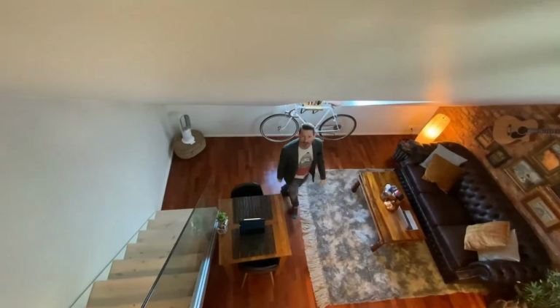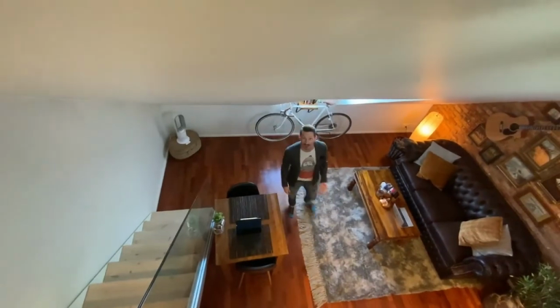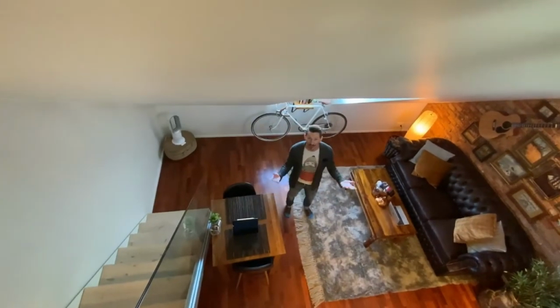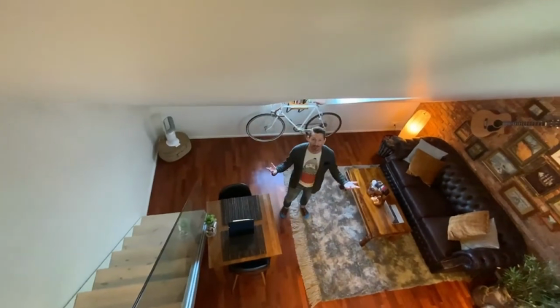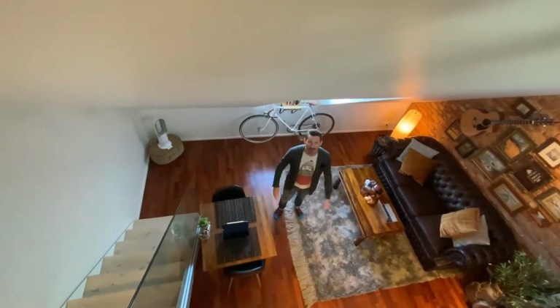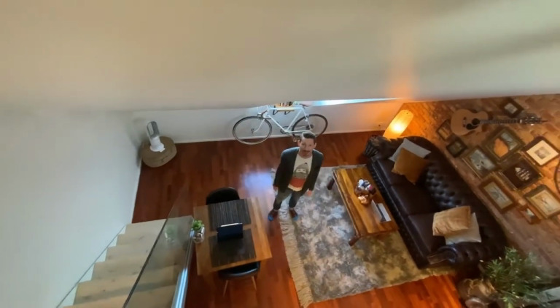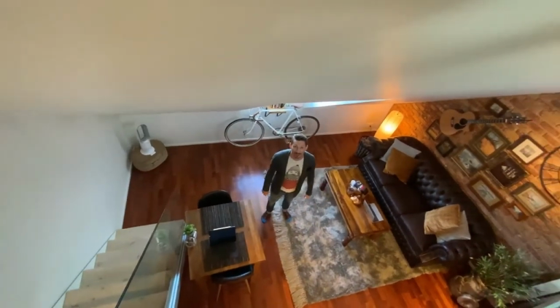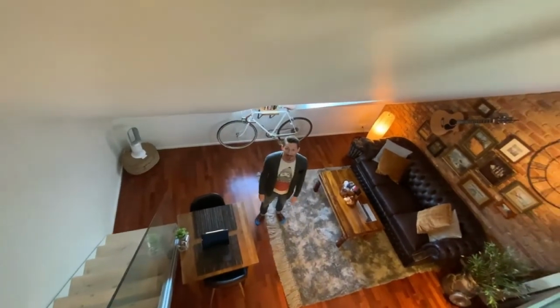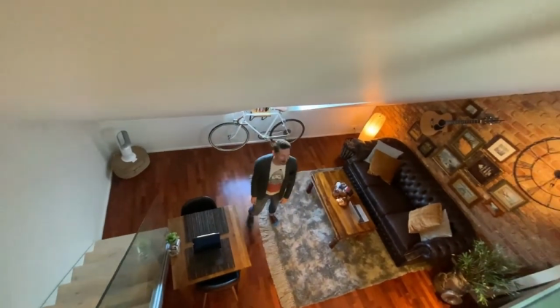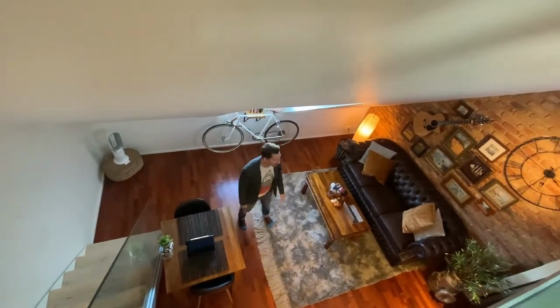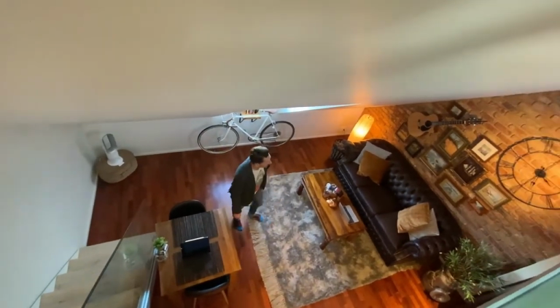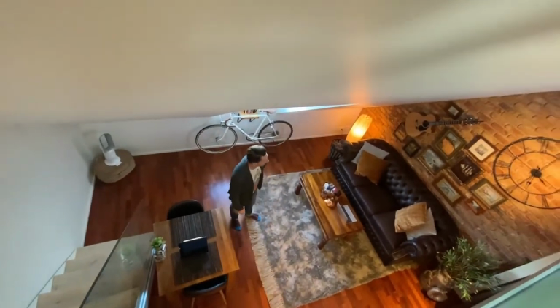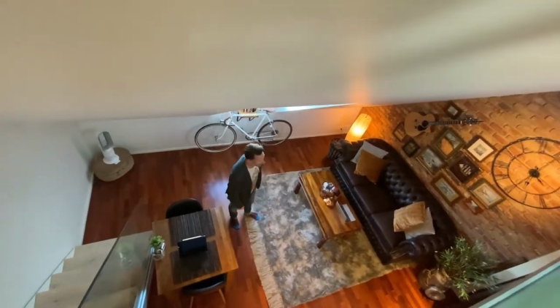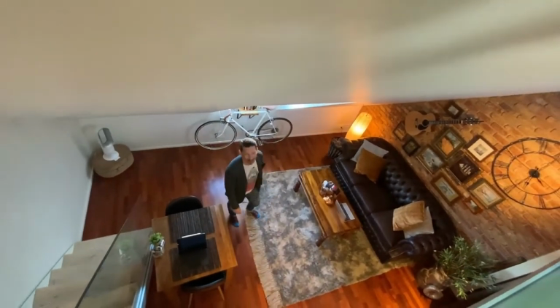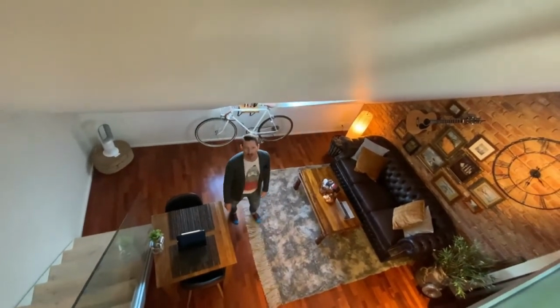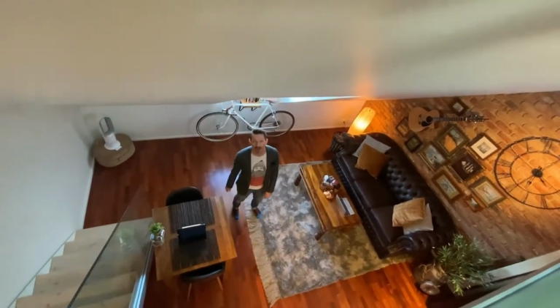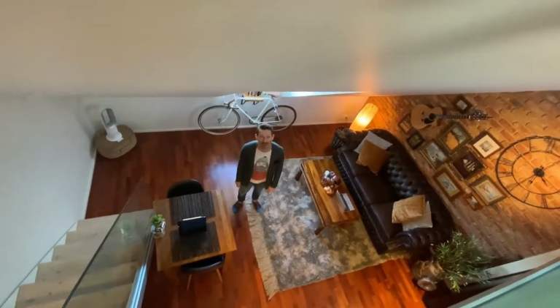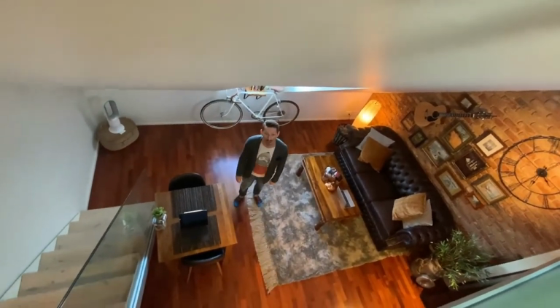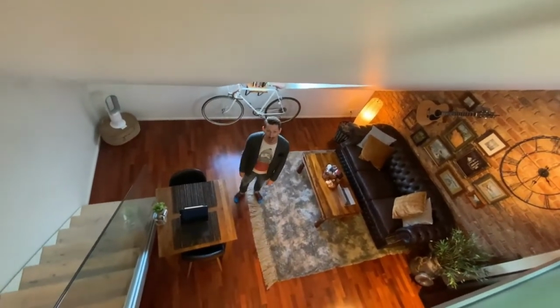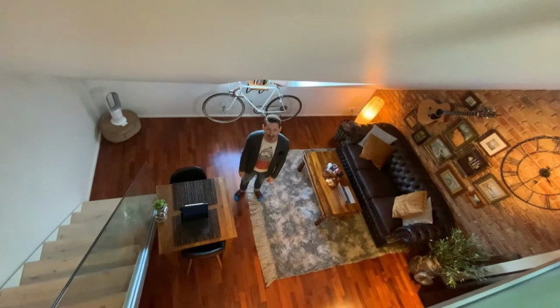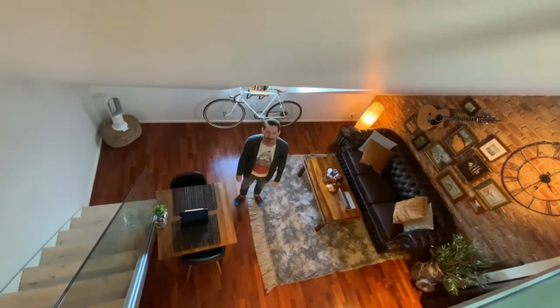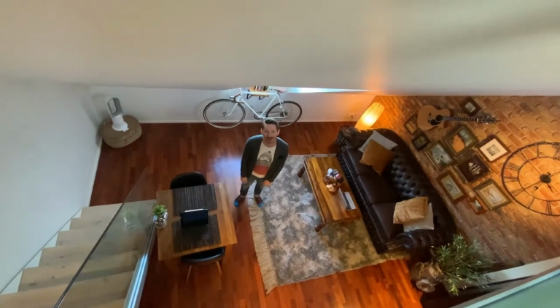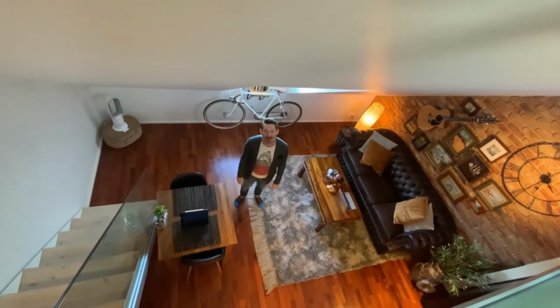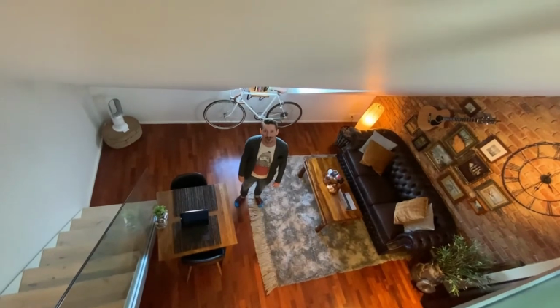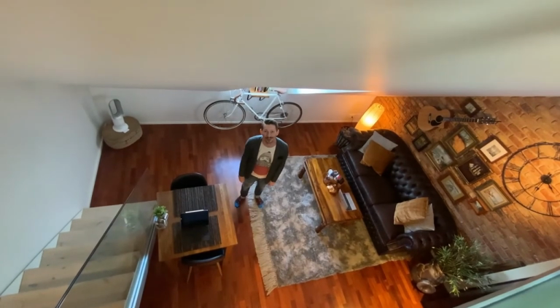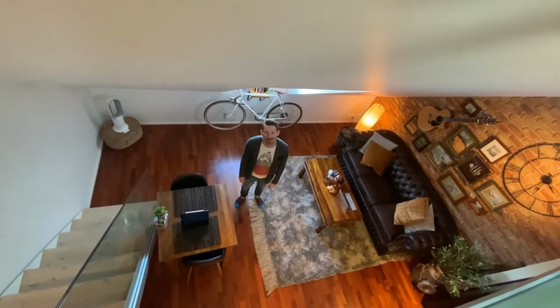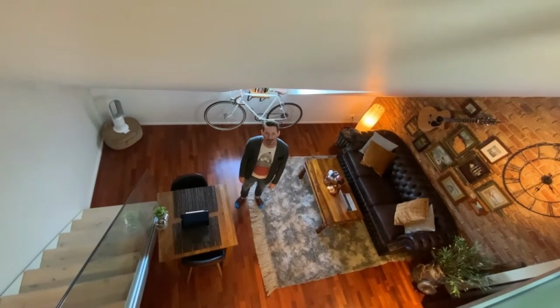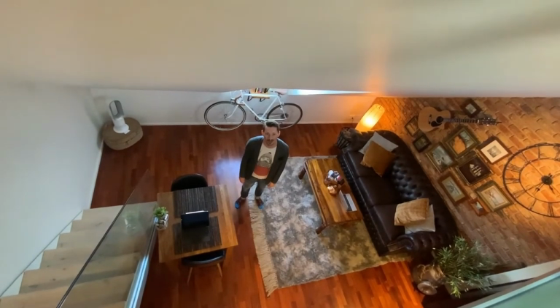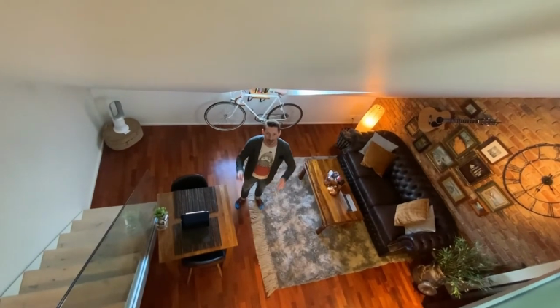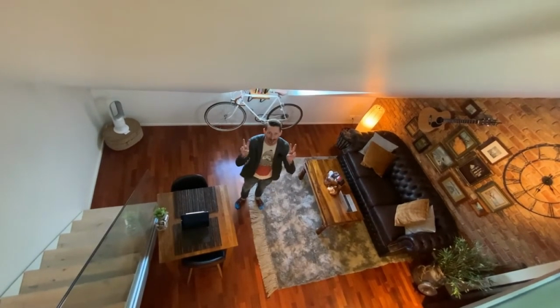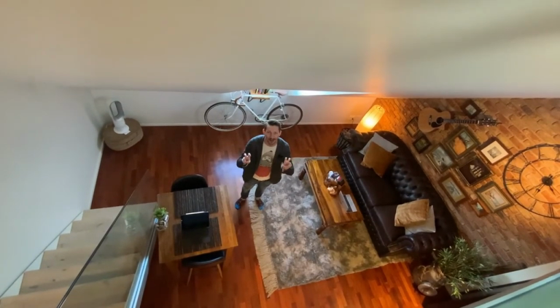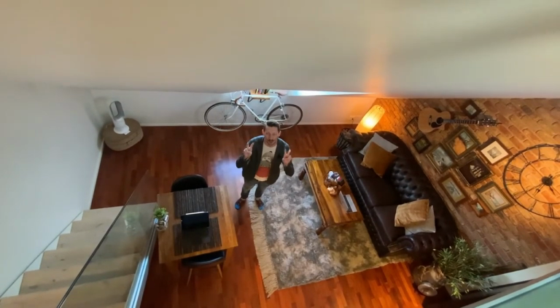So yeah, that's about it everybody. This is my tiny little apartment in Central Helsinki. Thank you for joining. Hope you enjoyed this little house tour.